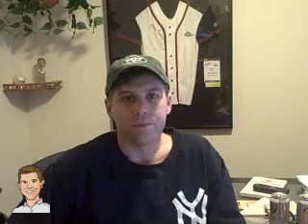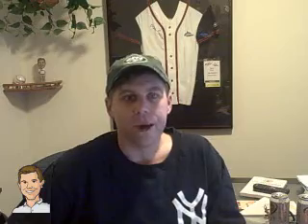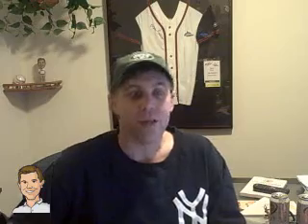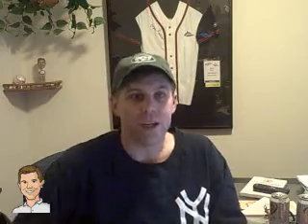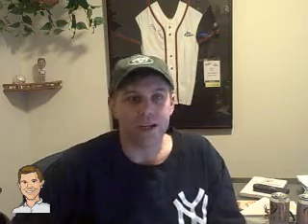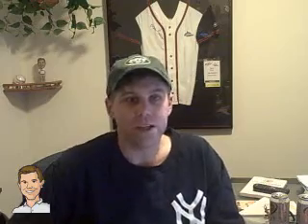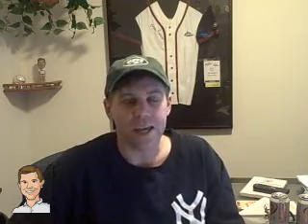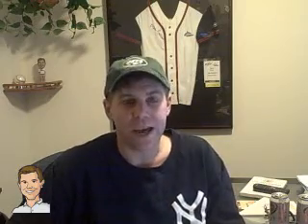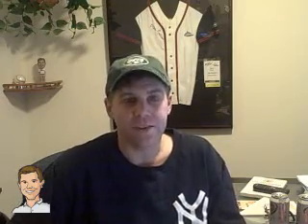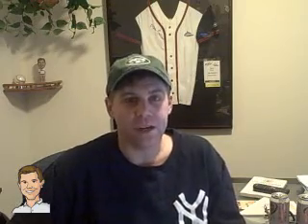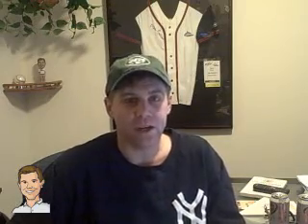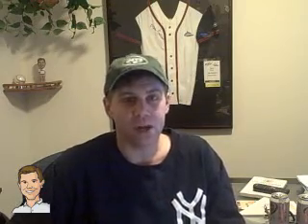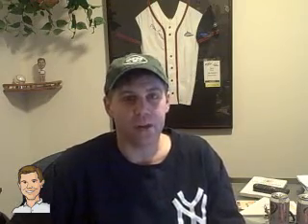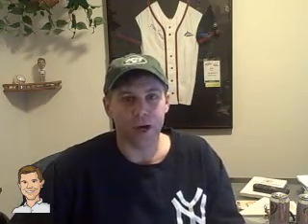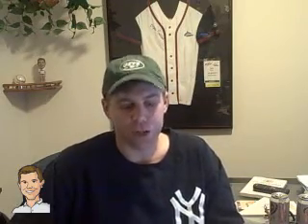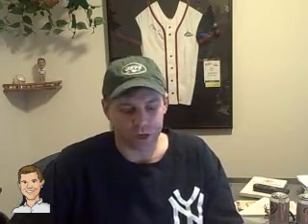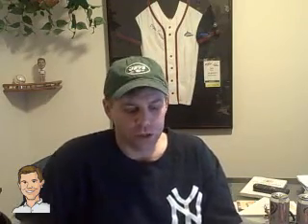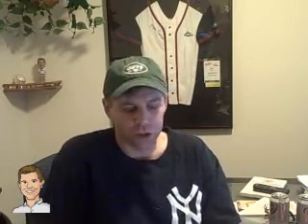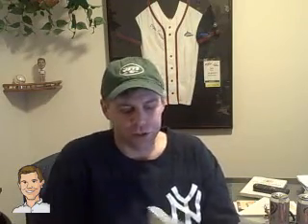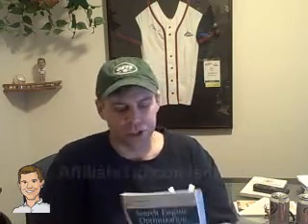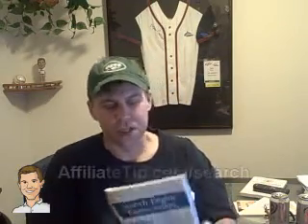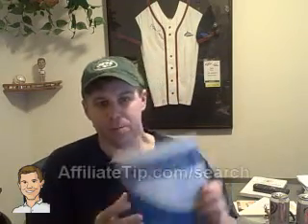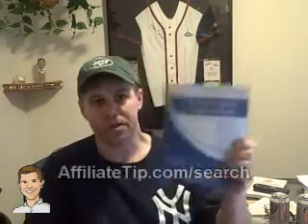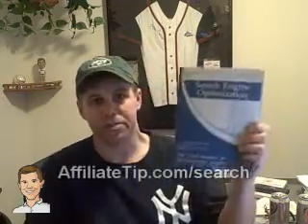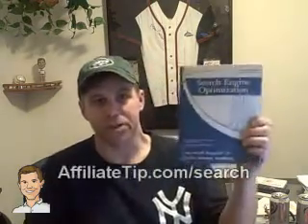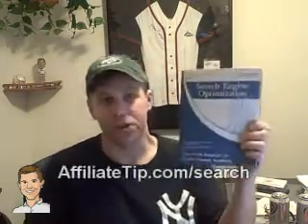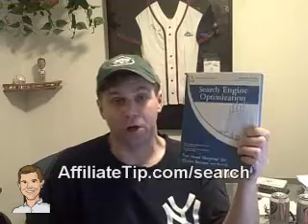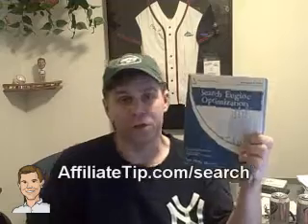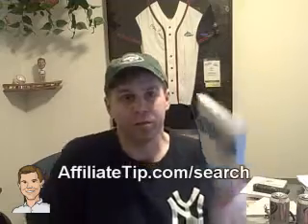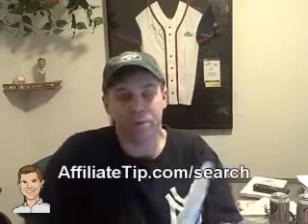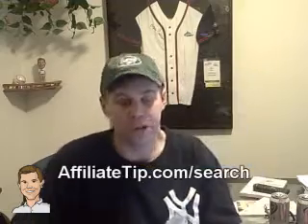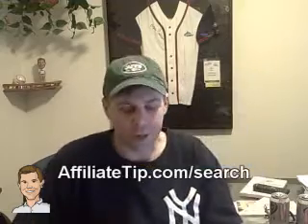Hey there, I'm Sean Collins and today I'm going to talk about a book I just read called Search Engine Optimization by Chris Jones over at Pepper Jam.